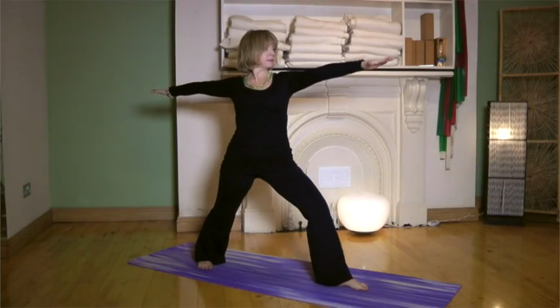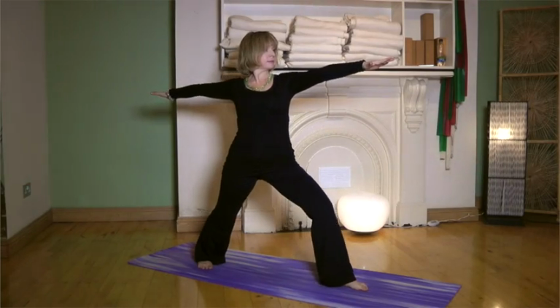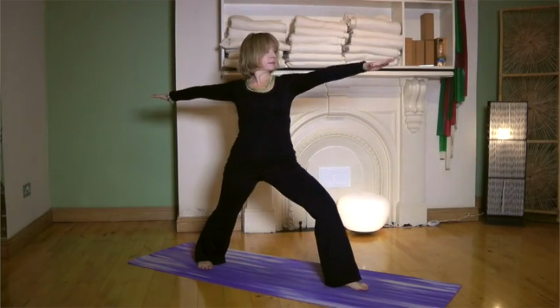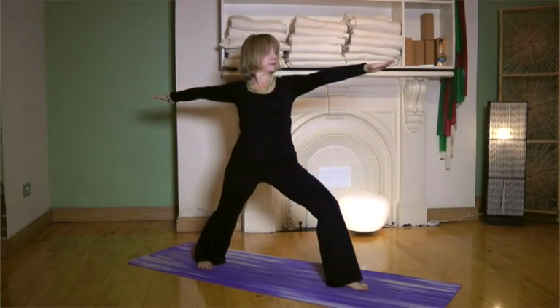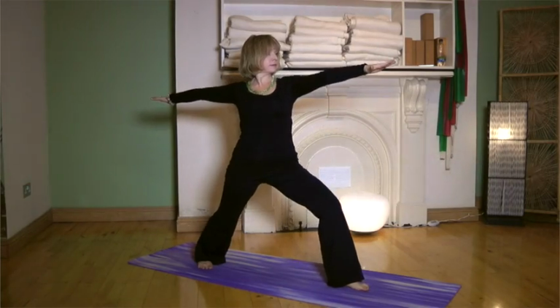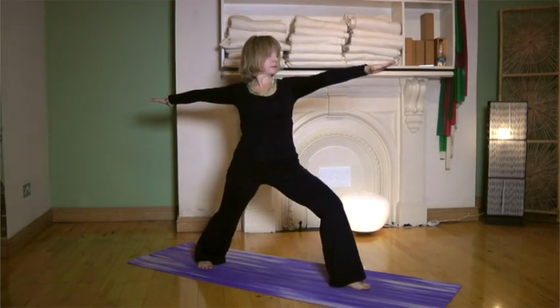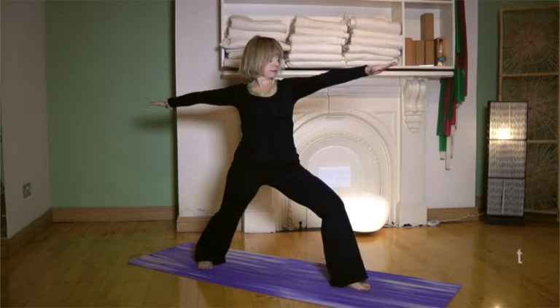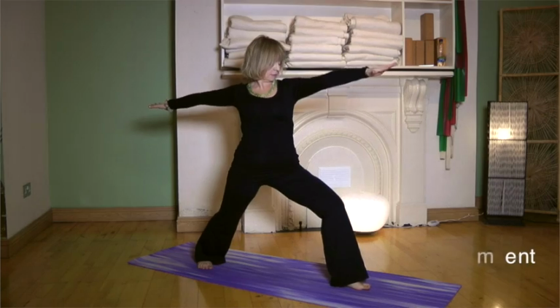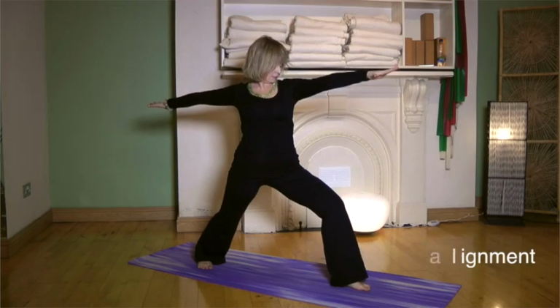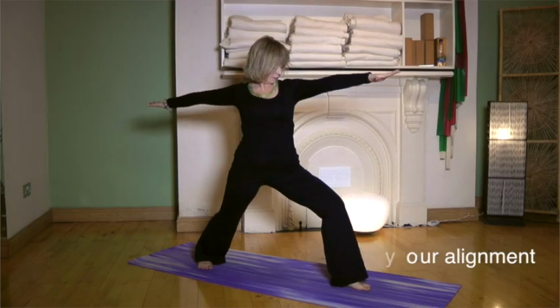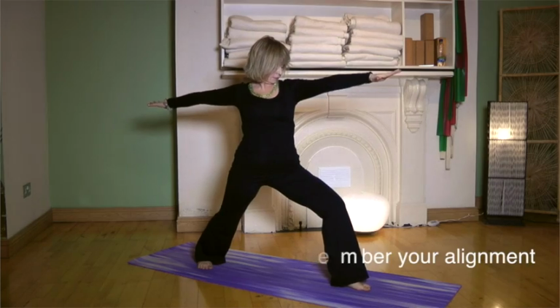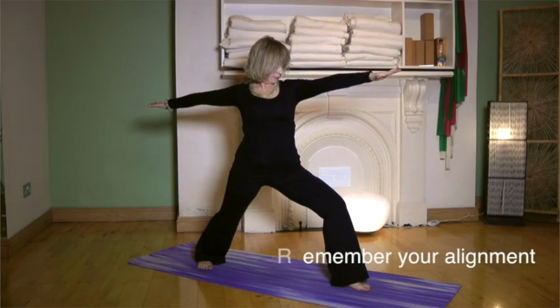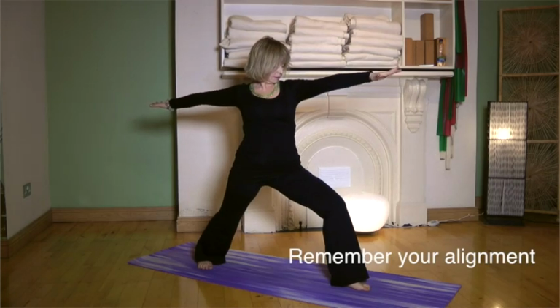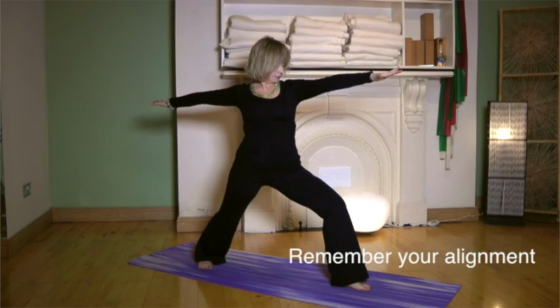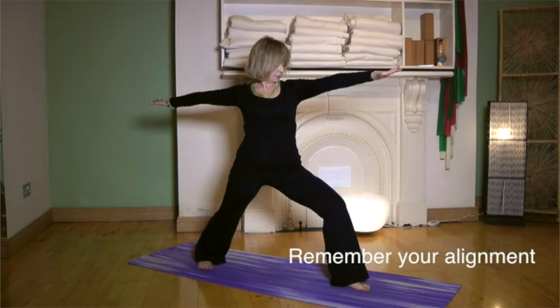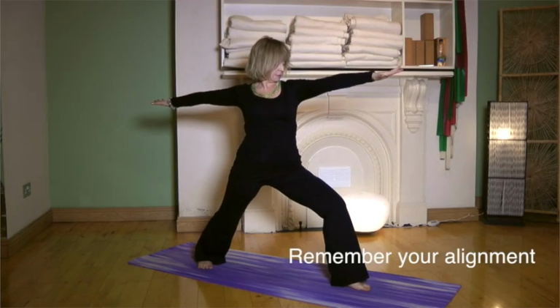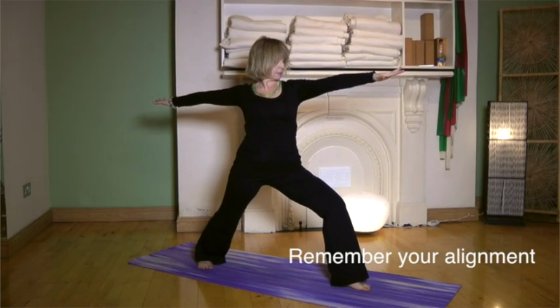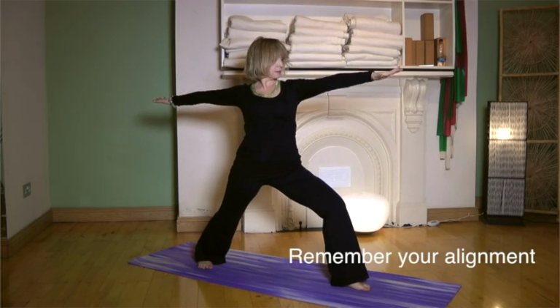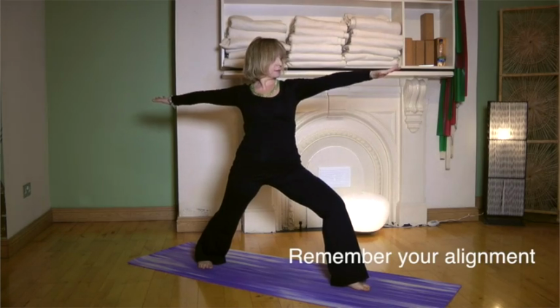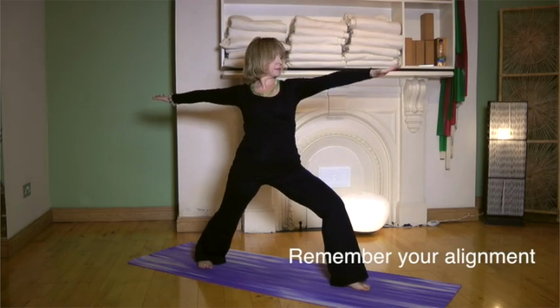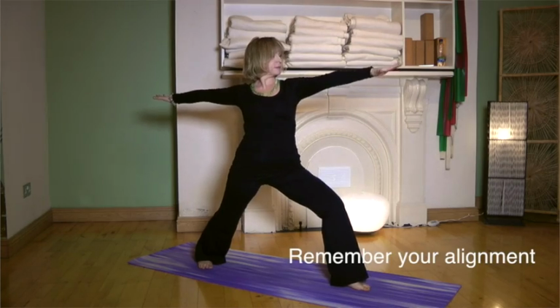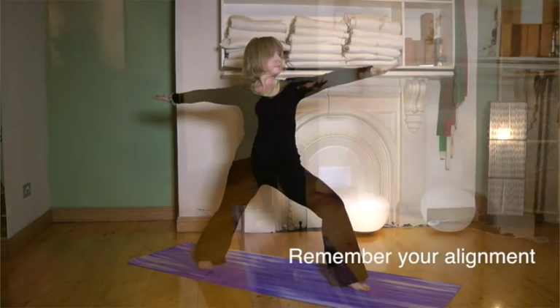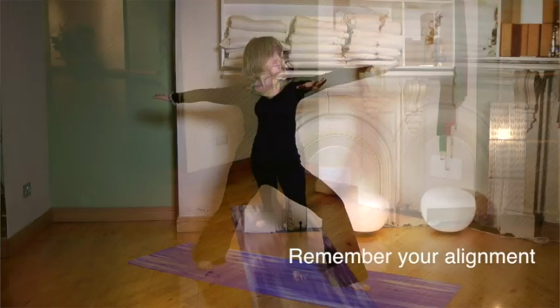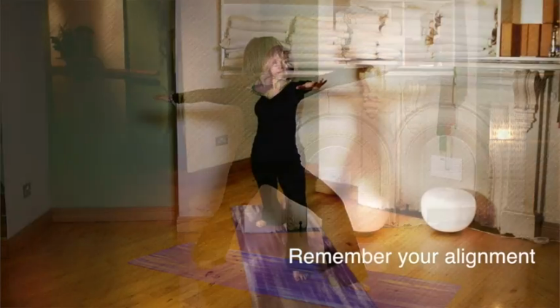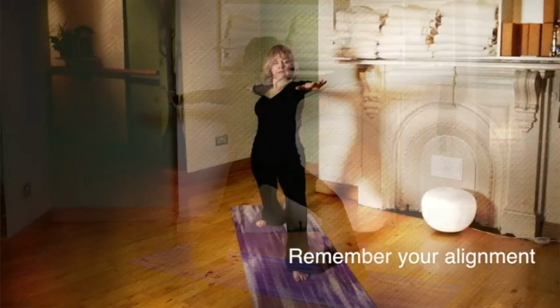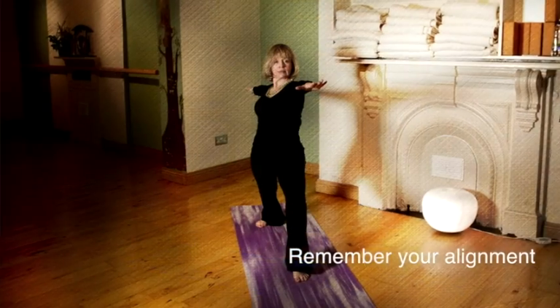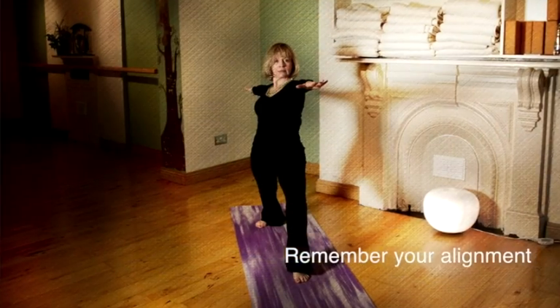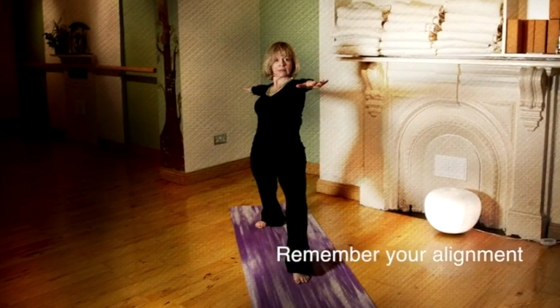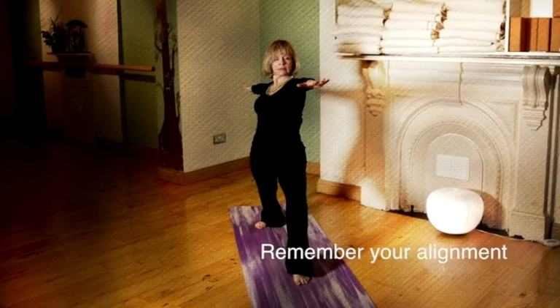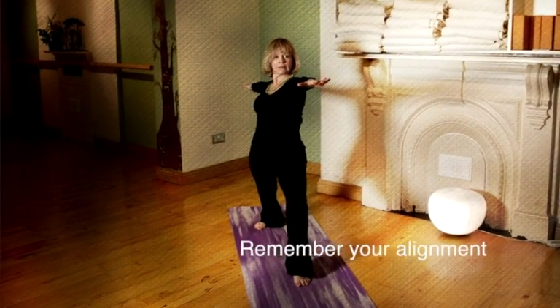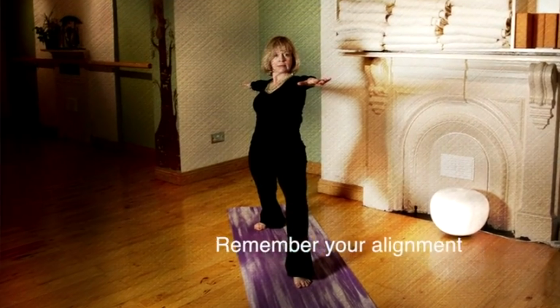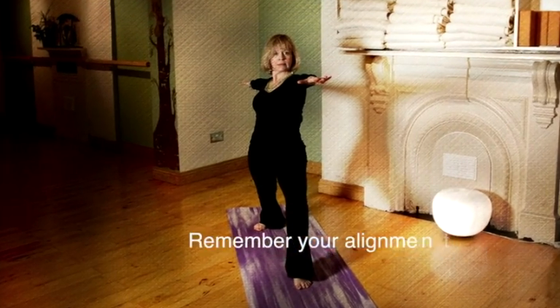Check your knee alignment — that you can still see your big toe on the inside of your knee when you glance down.